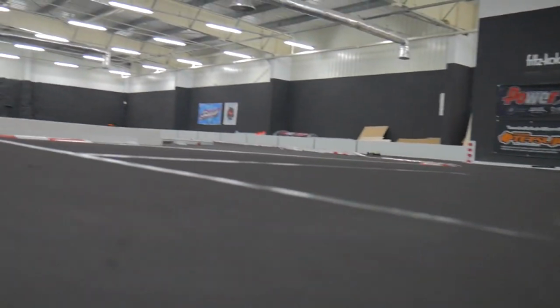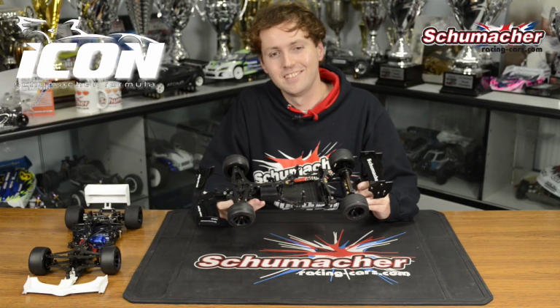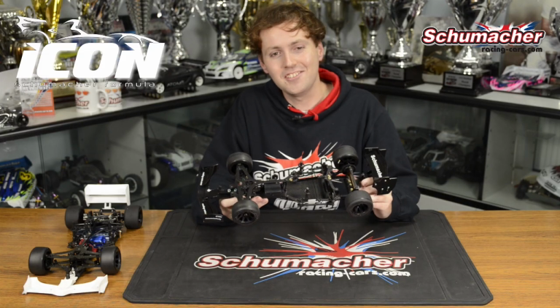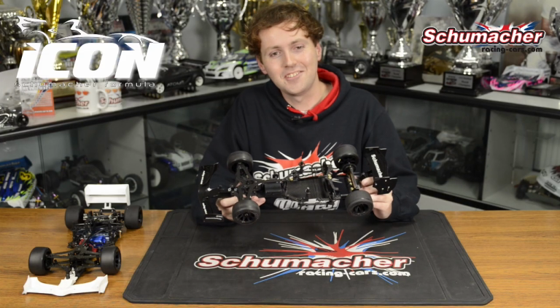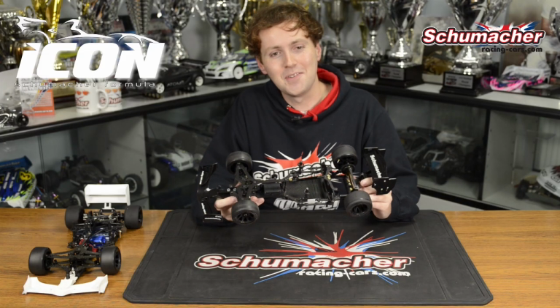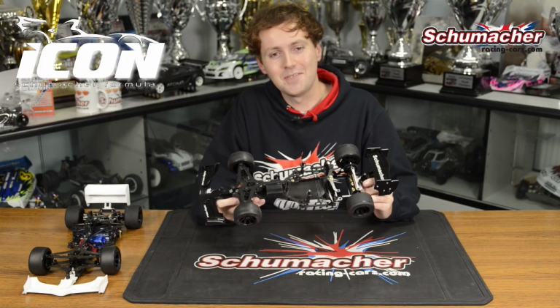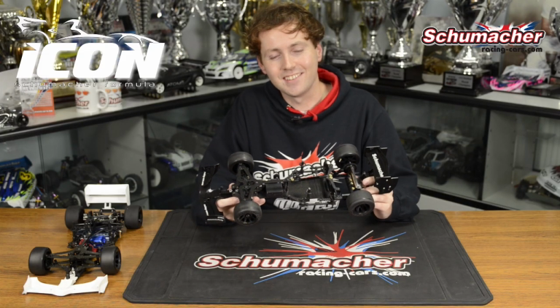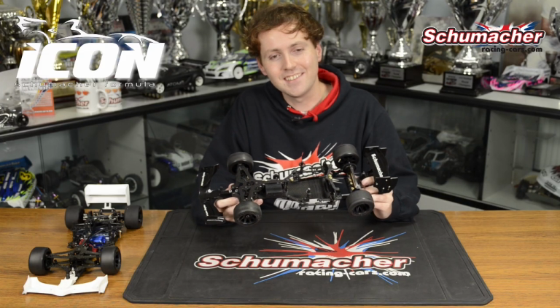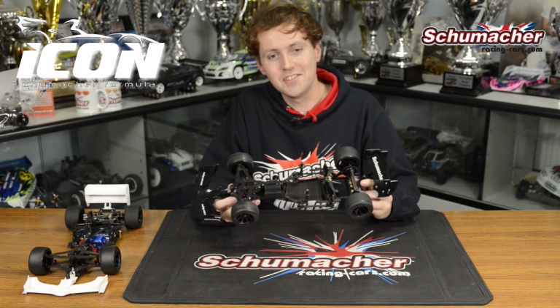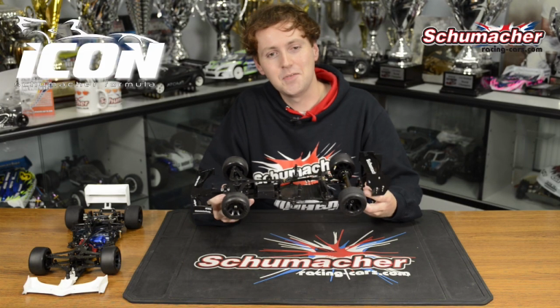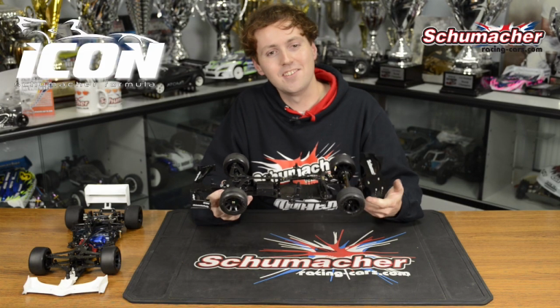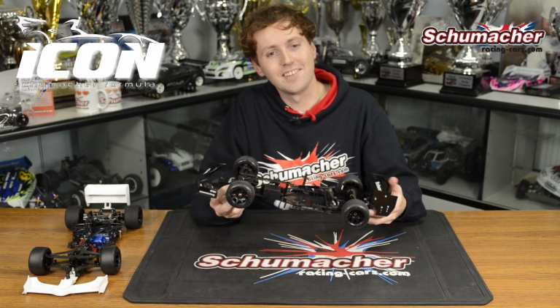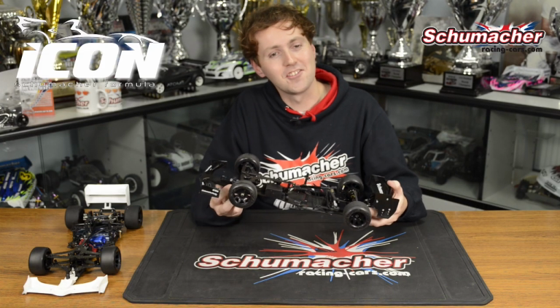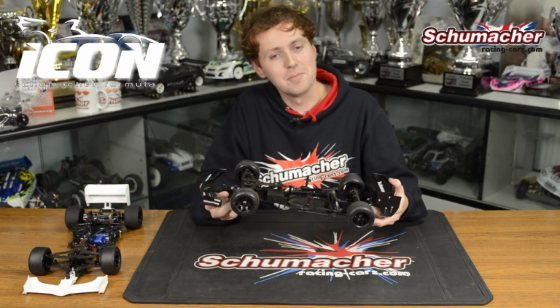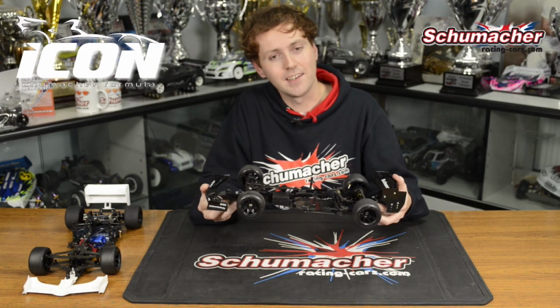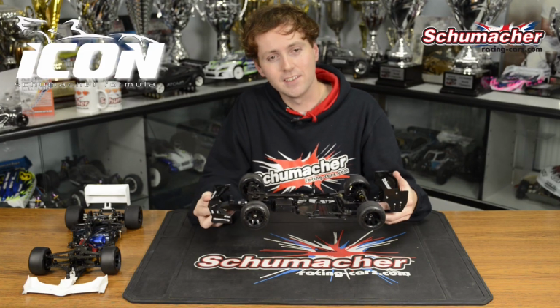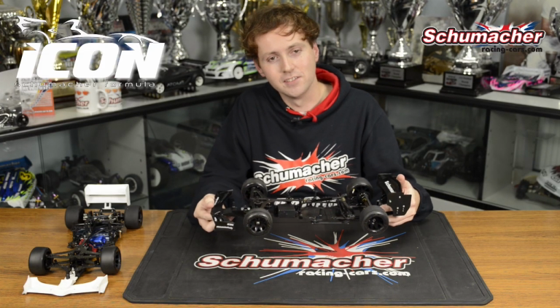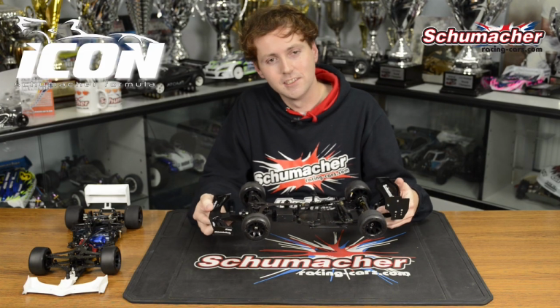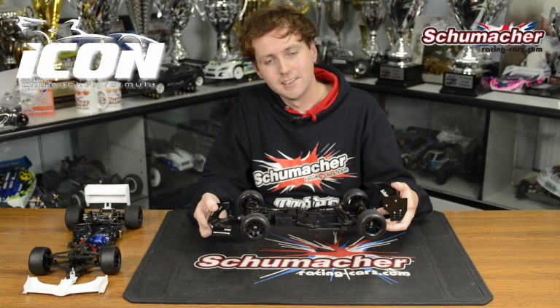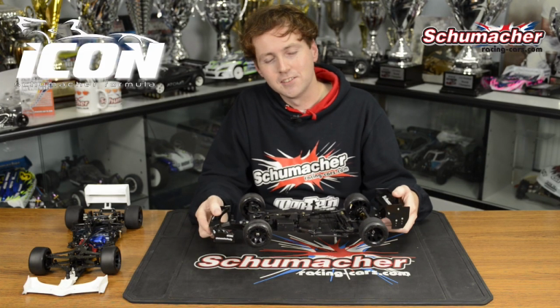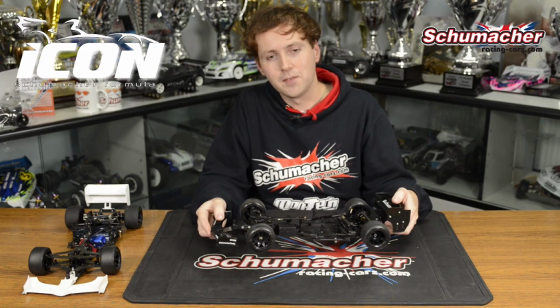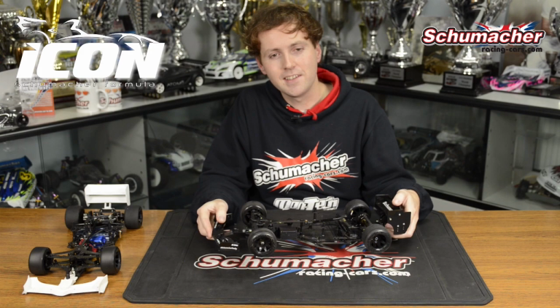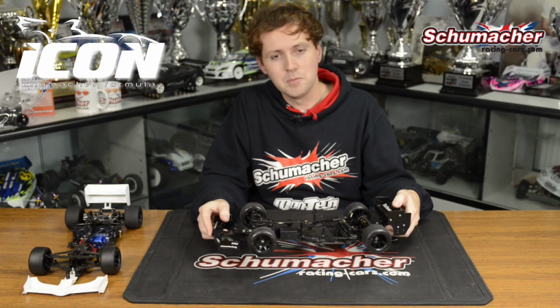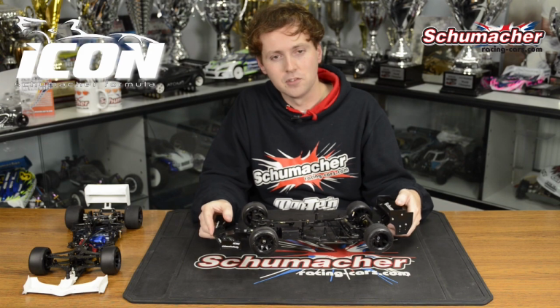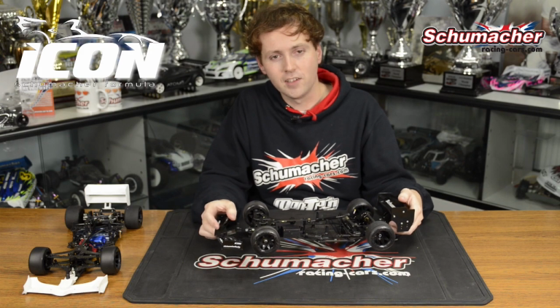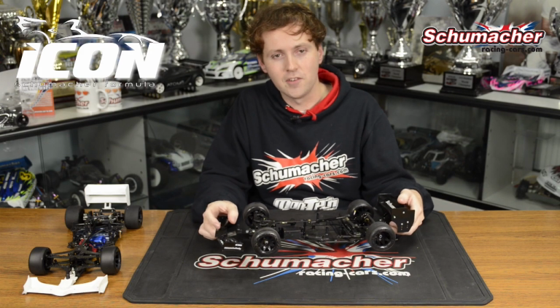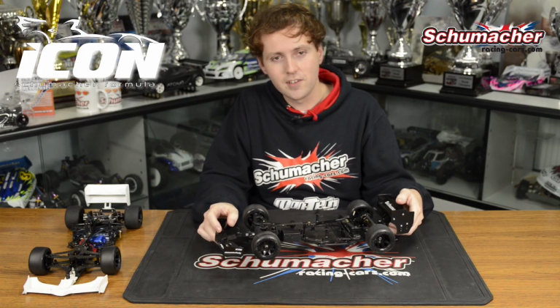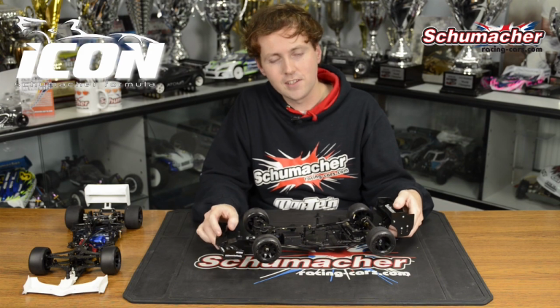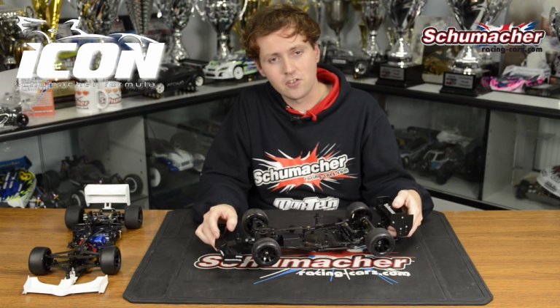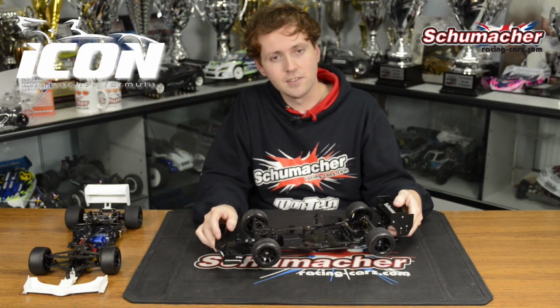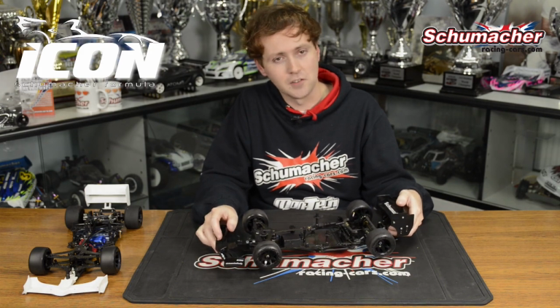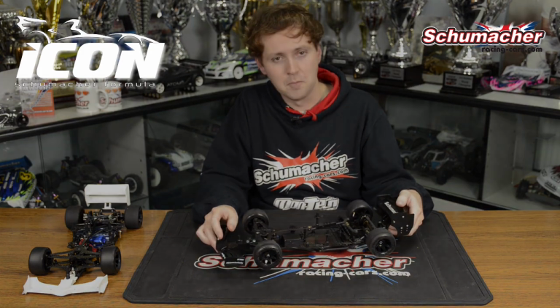That's just a few of the exciting new features on the Schumacher Icon. To find out more, check out racing-cars.com.